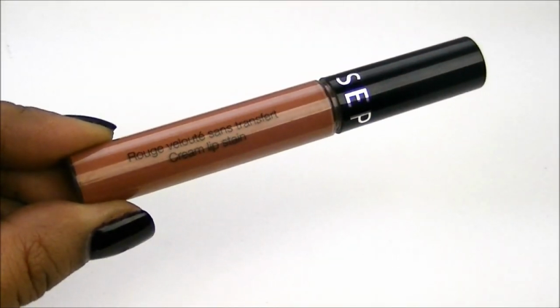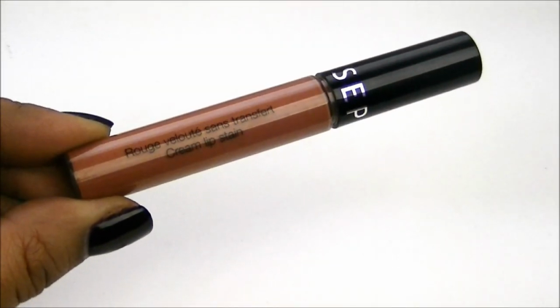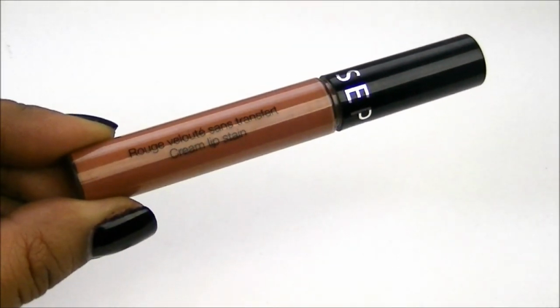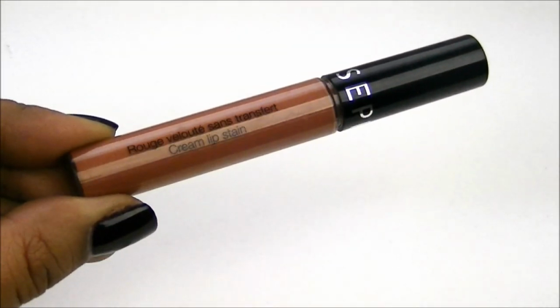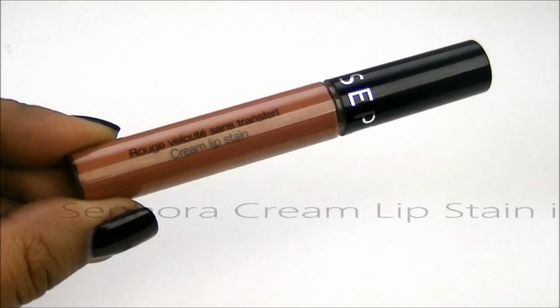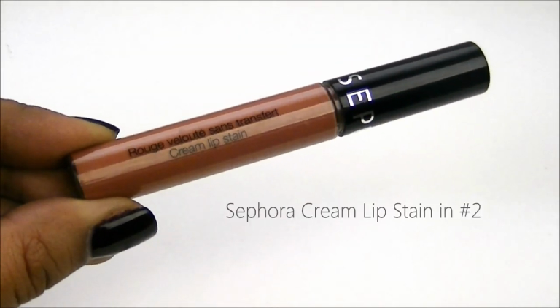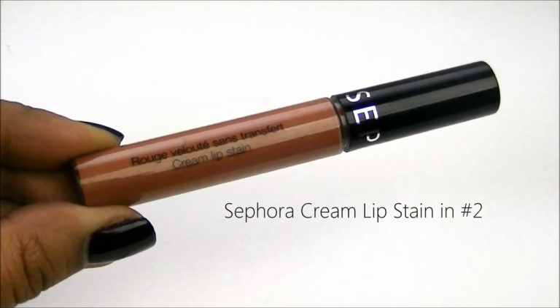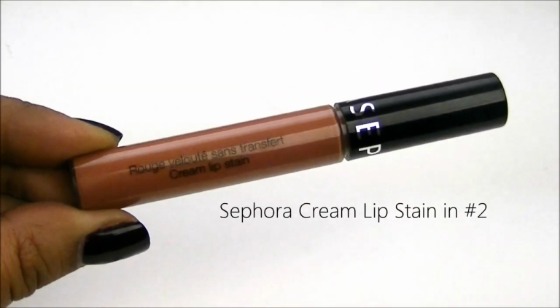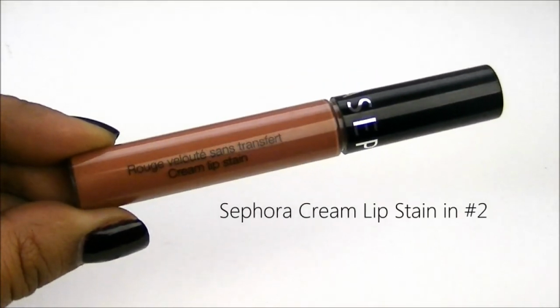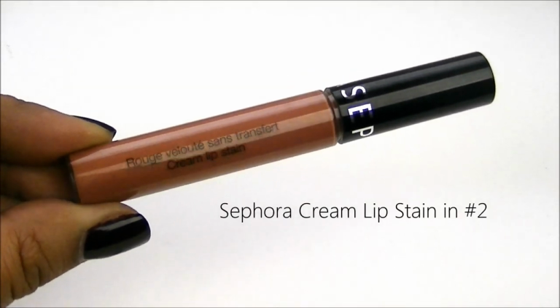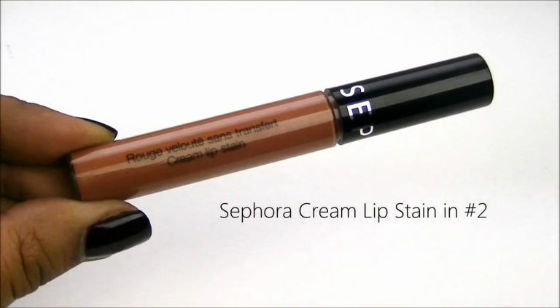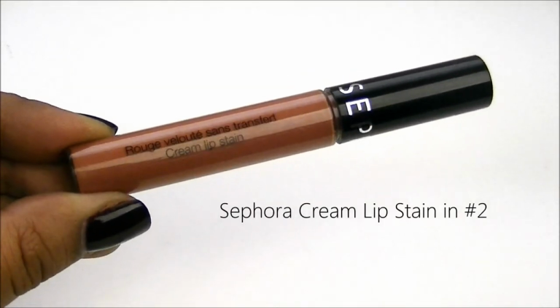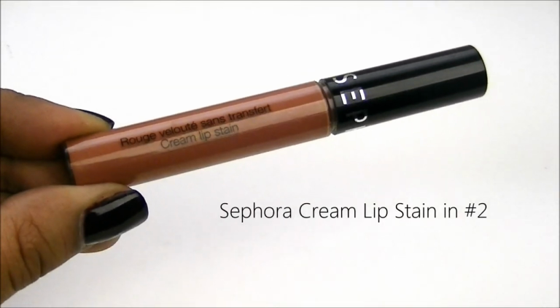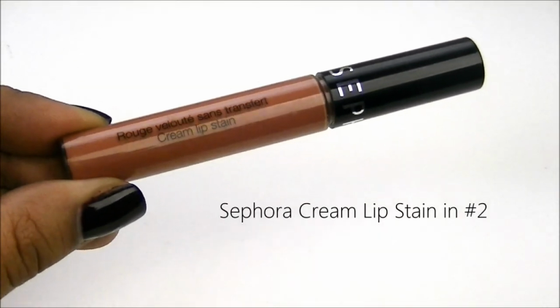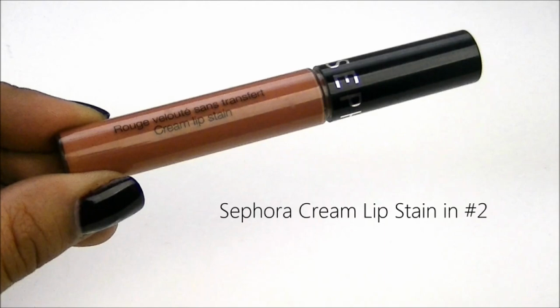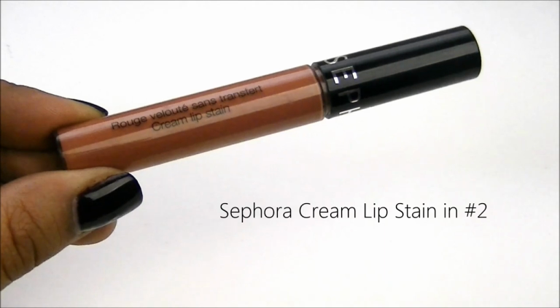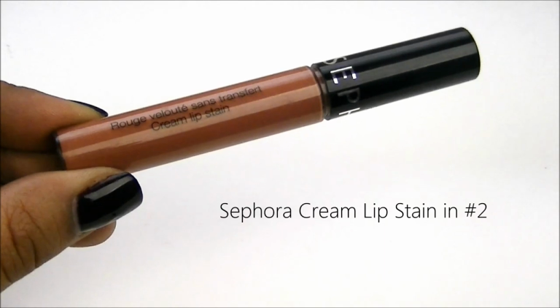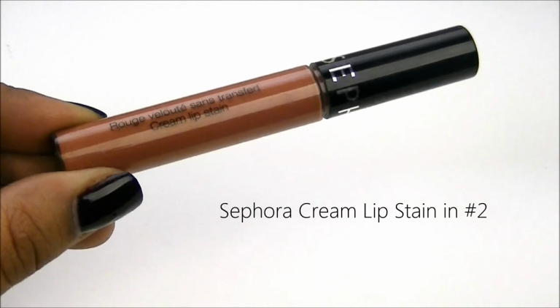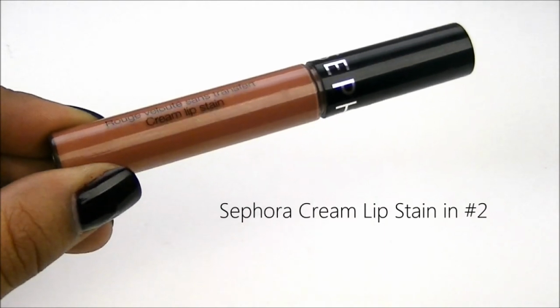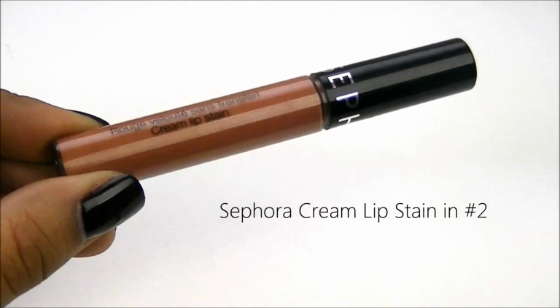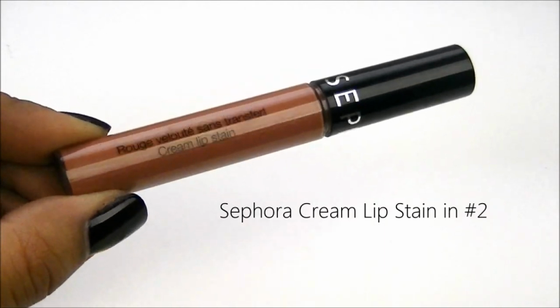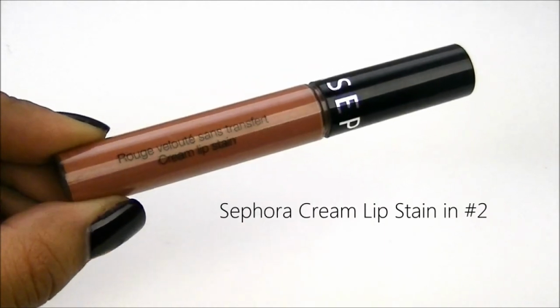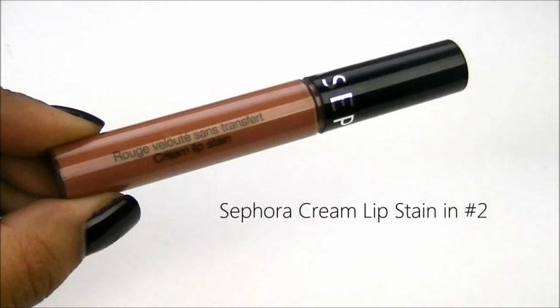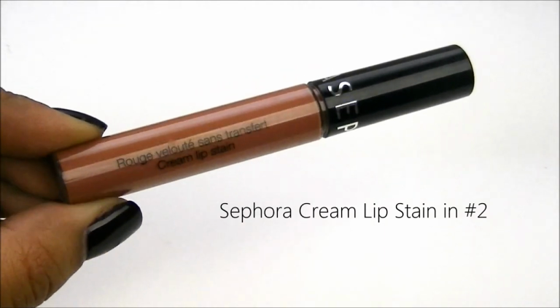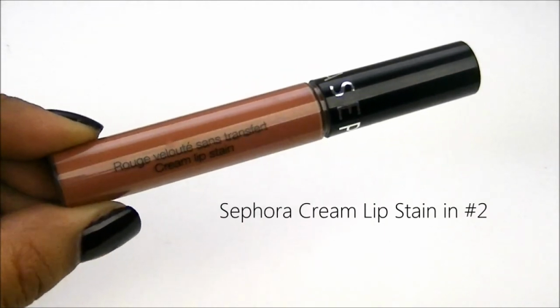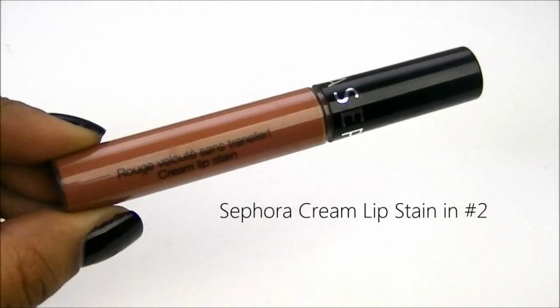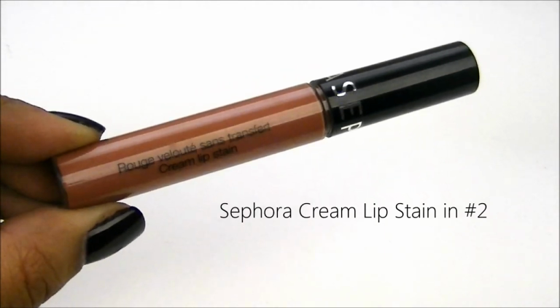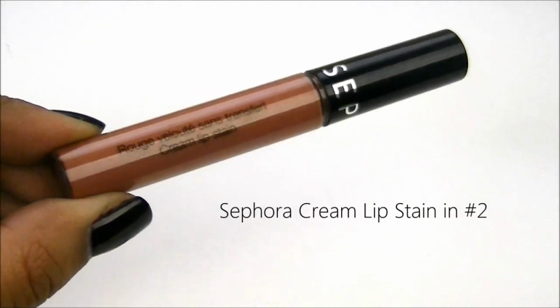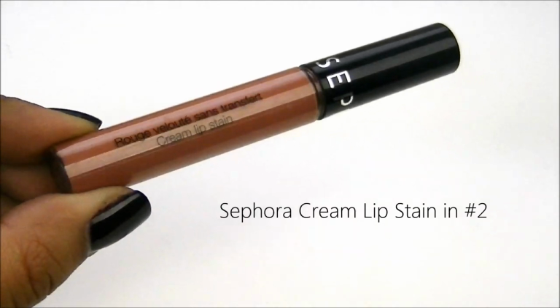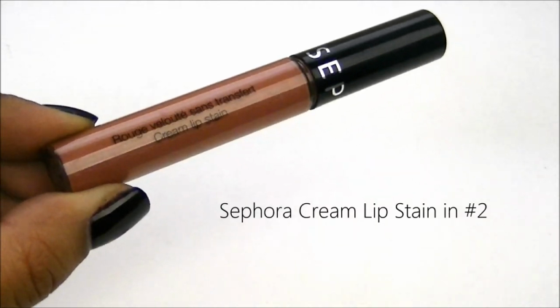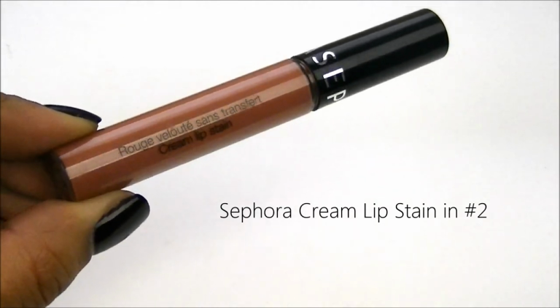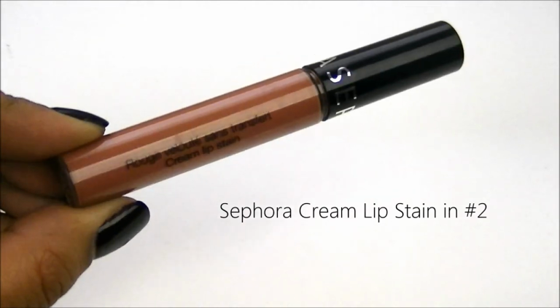For my lips I'm going to use my new favorite lip stain and this is the cream lip stain from Sephora in color number 2.